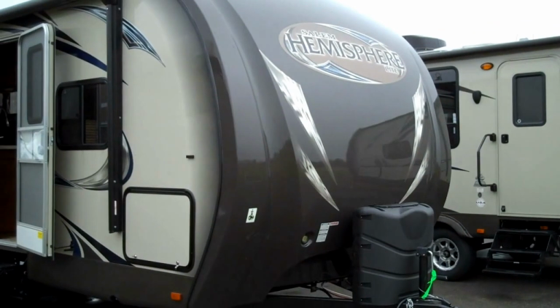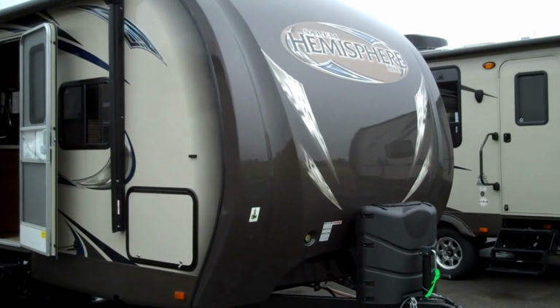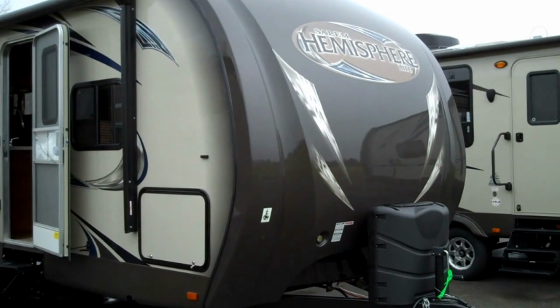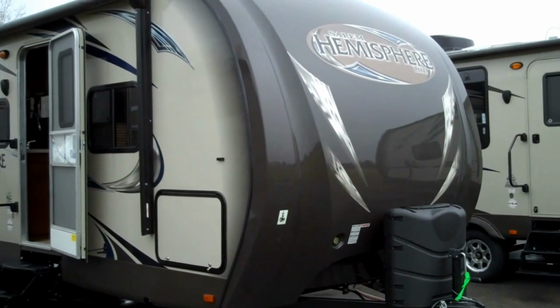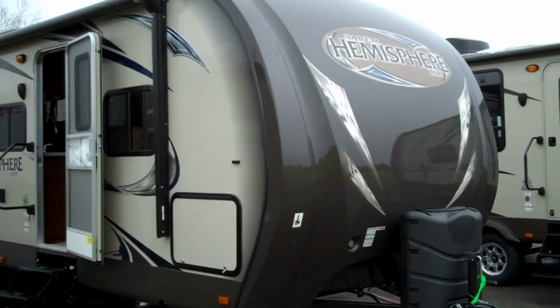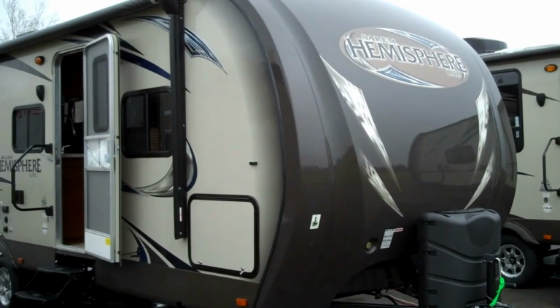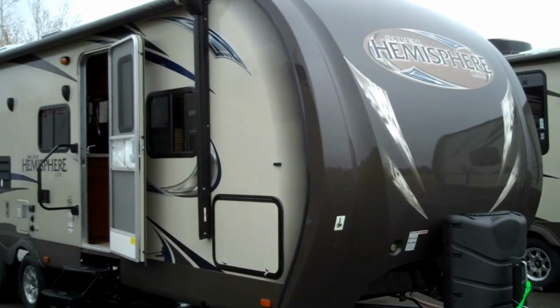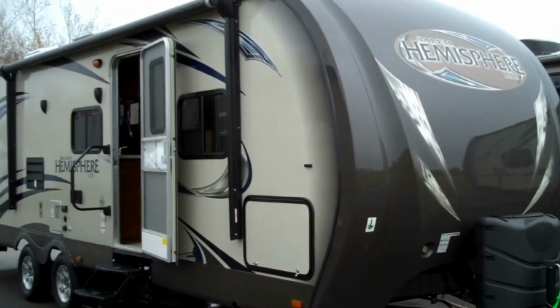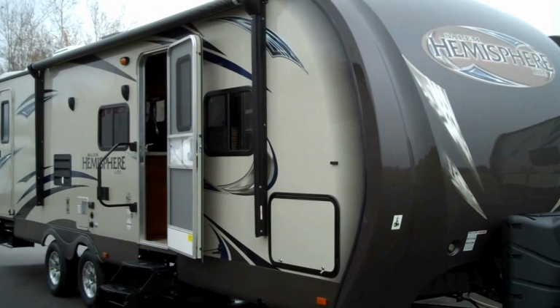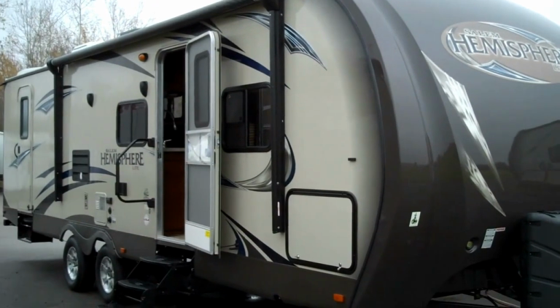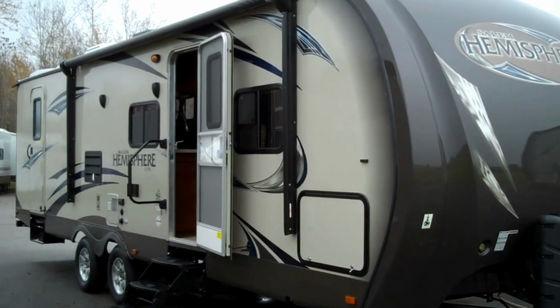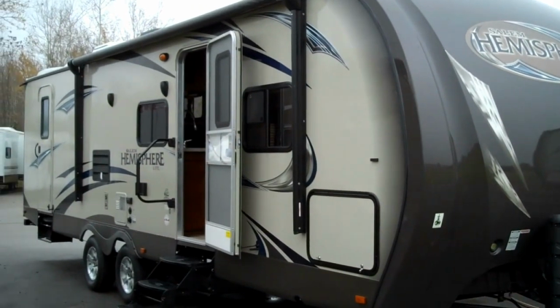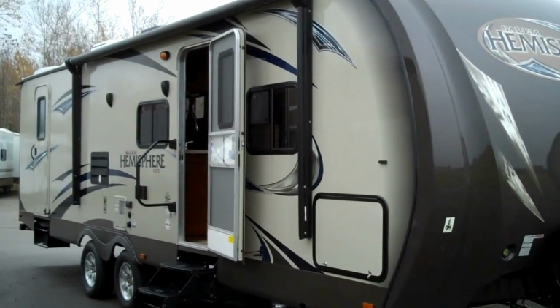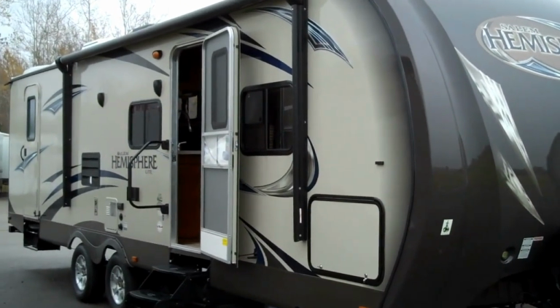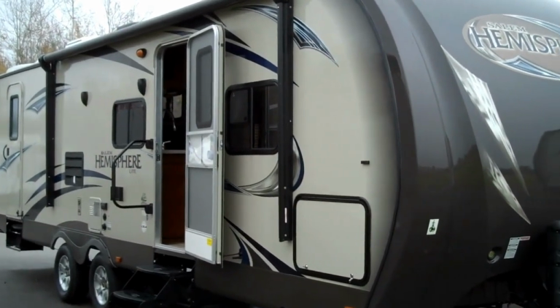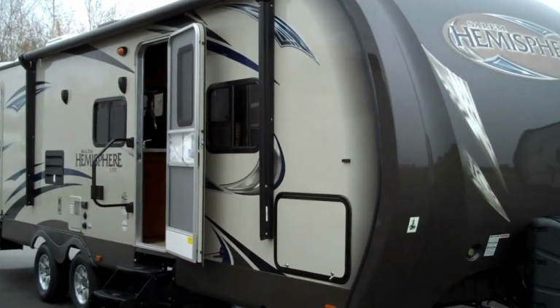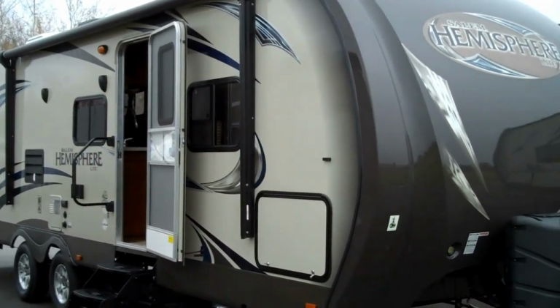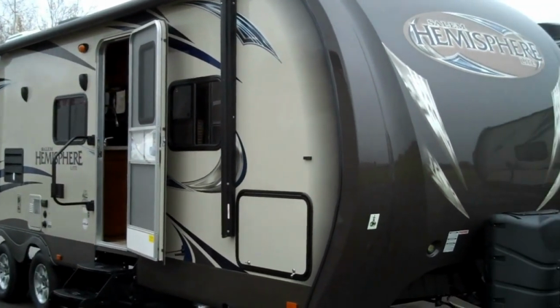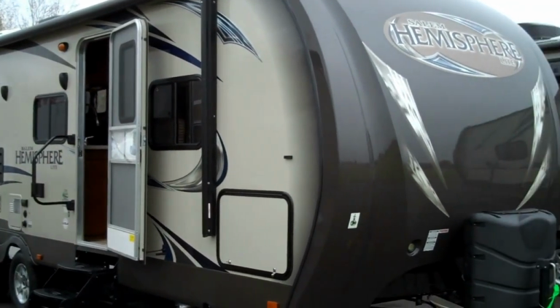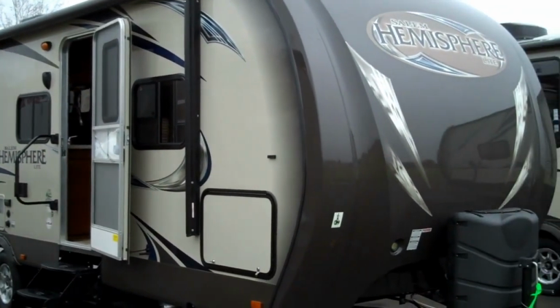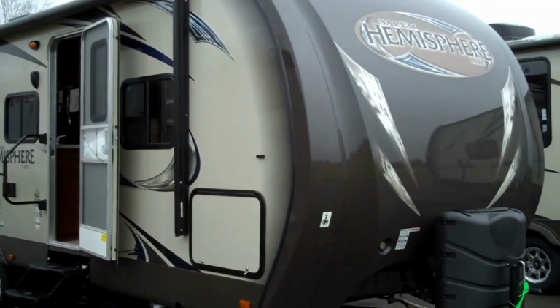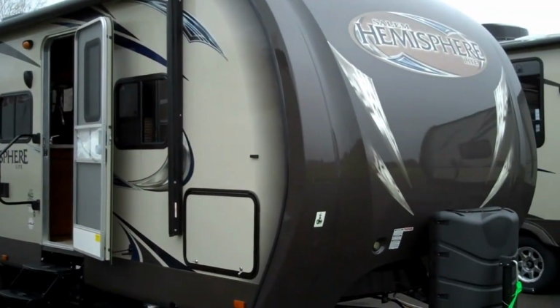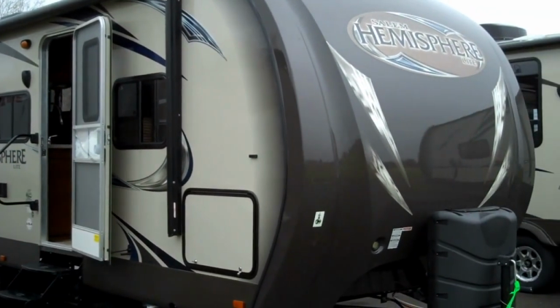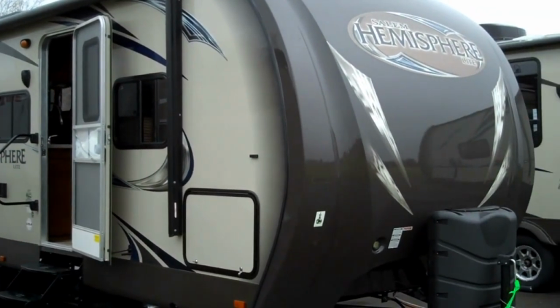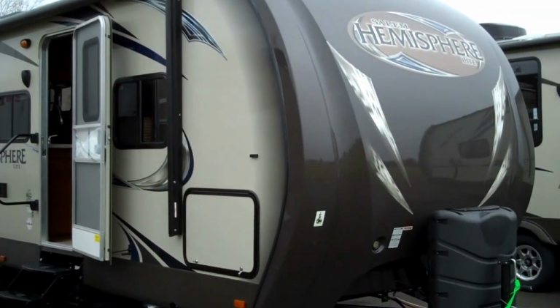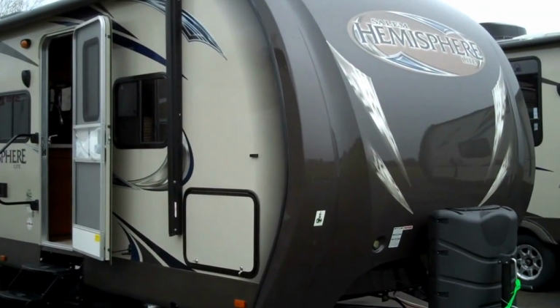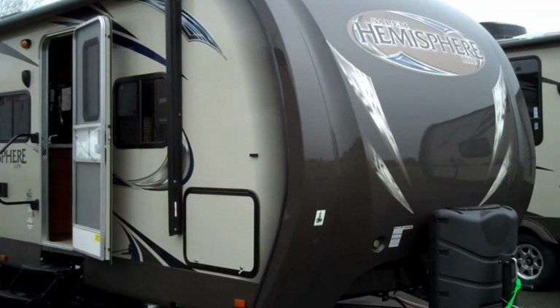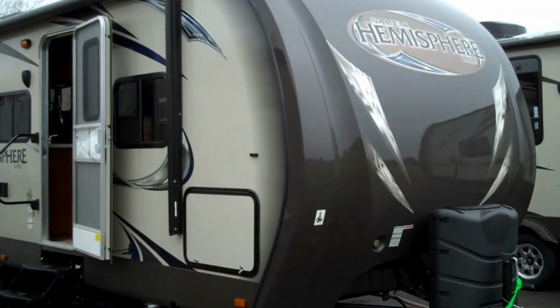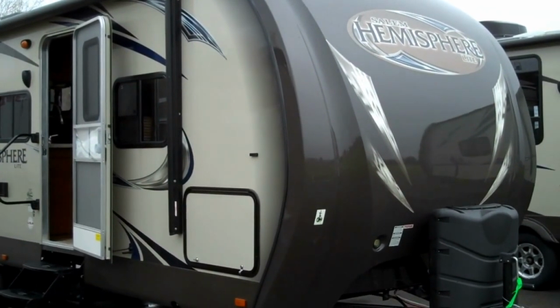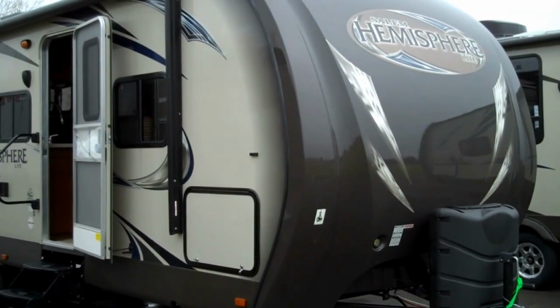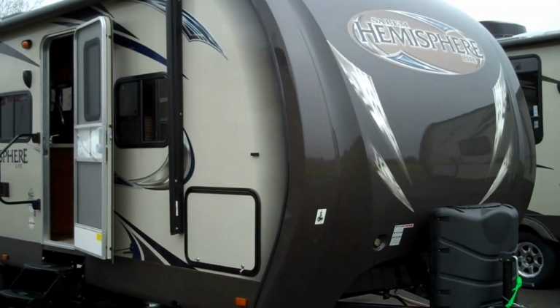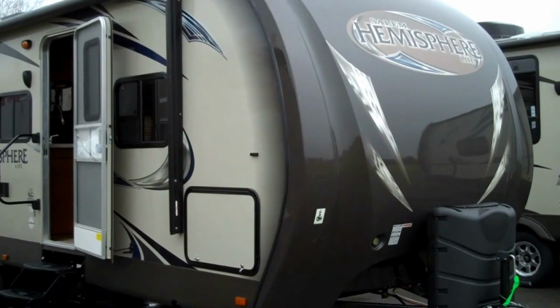Hello, I'm Matt Olds, your Savings Ranger, and this is the all-new Salem Hemisphere Light 272BH by Forest River.